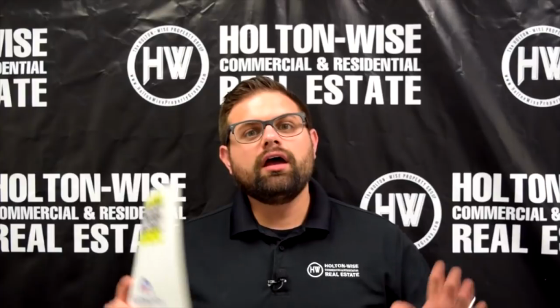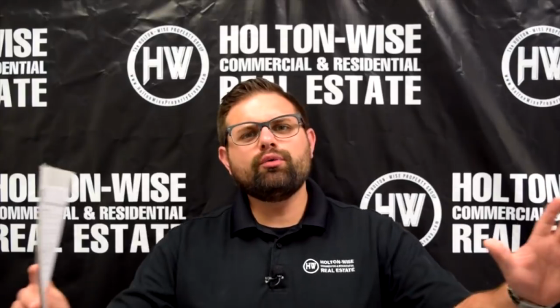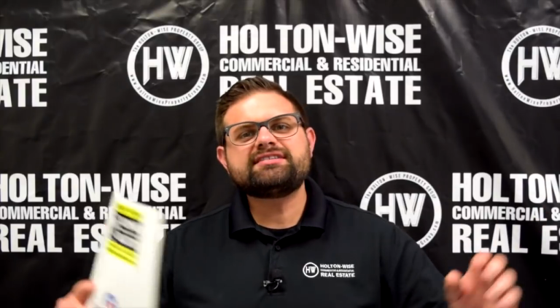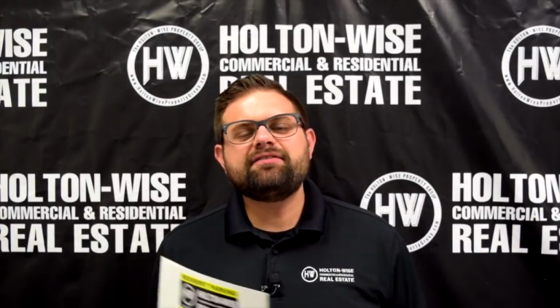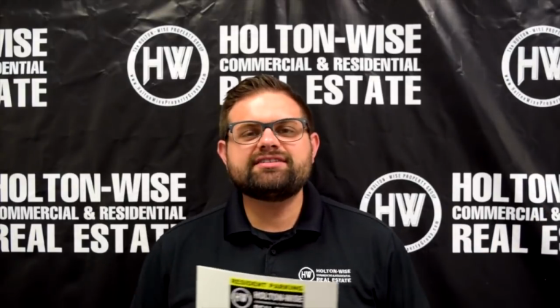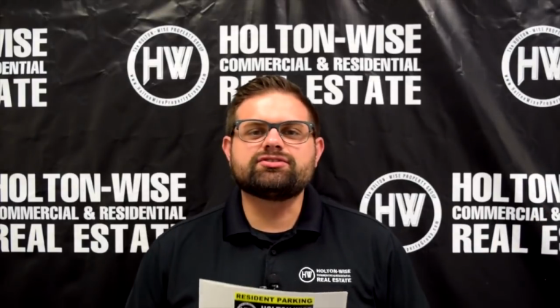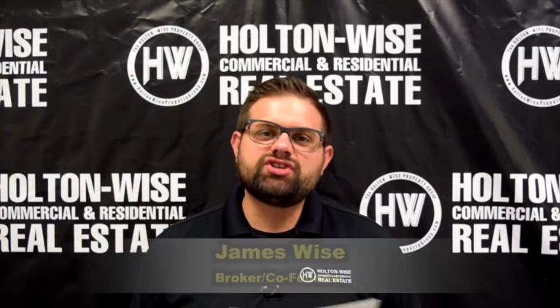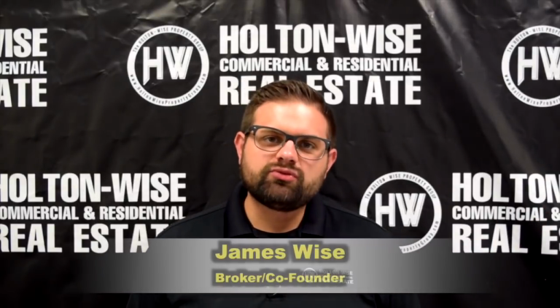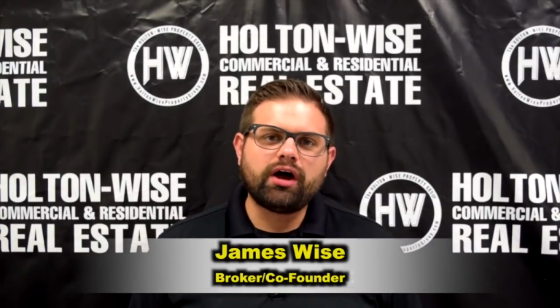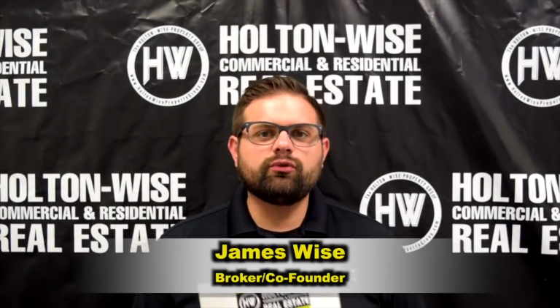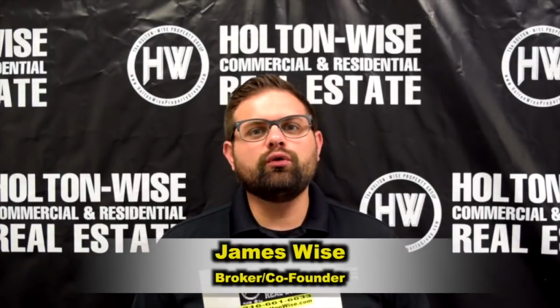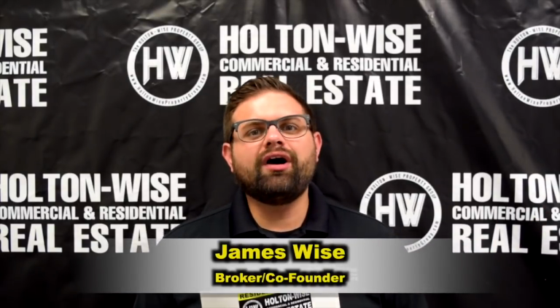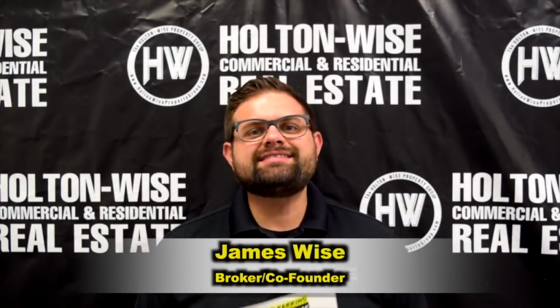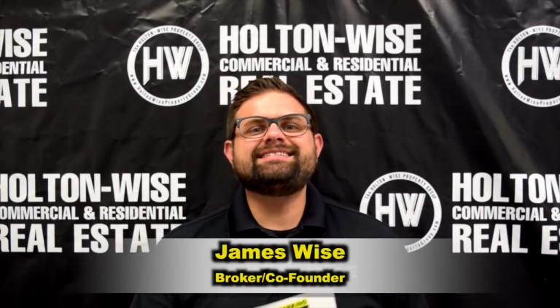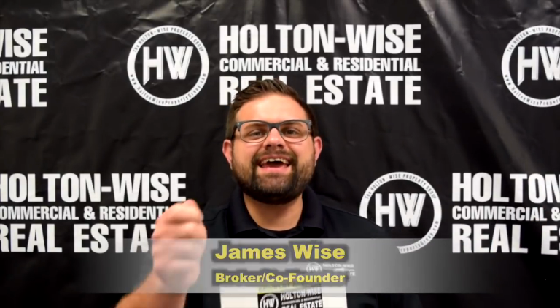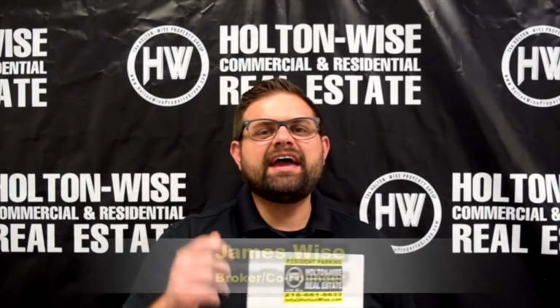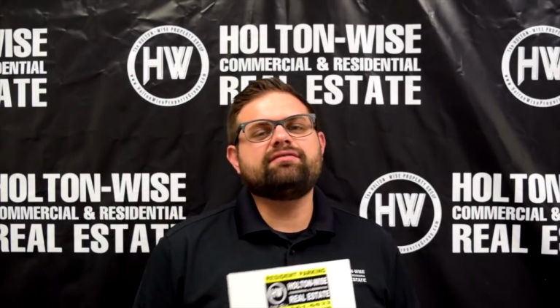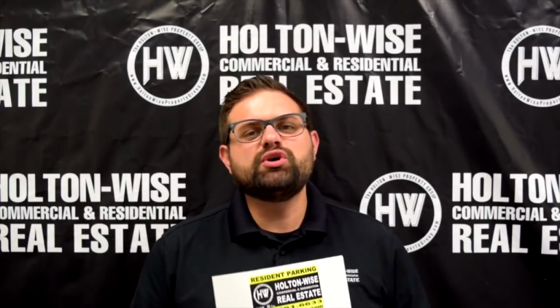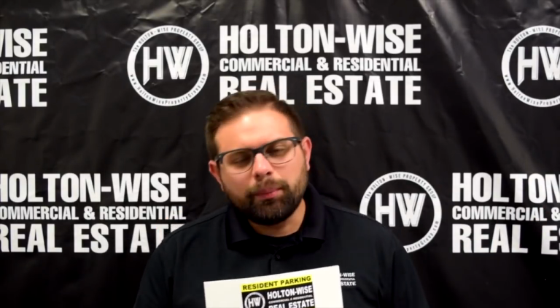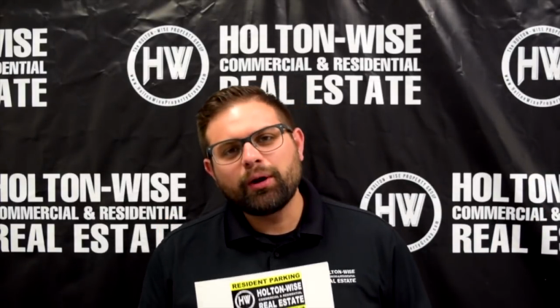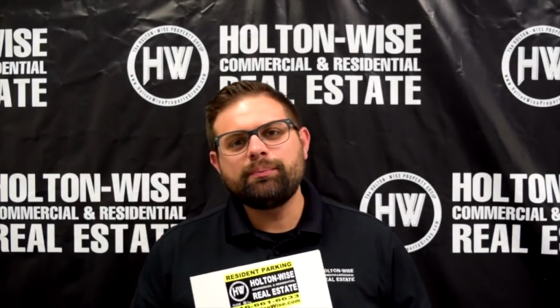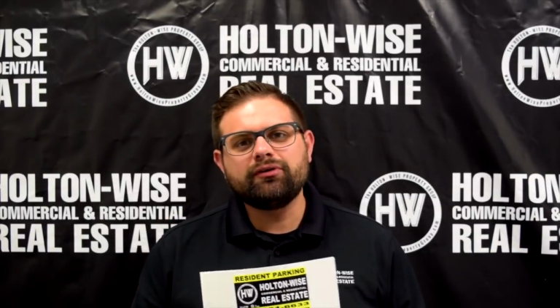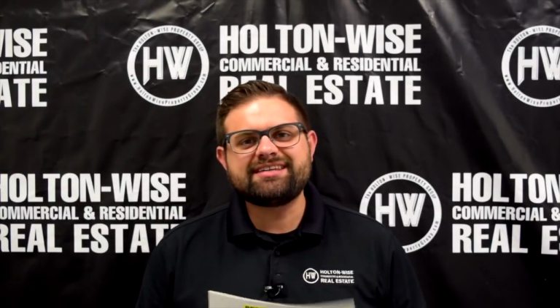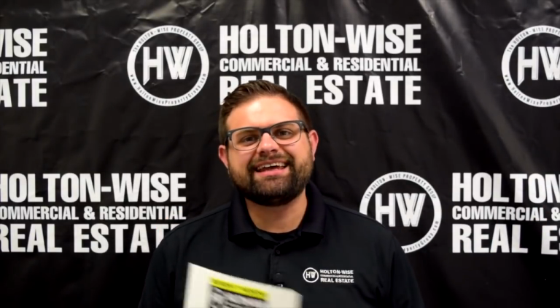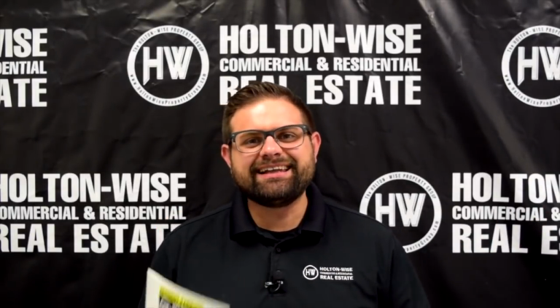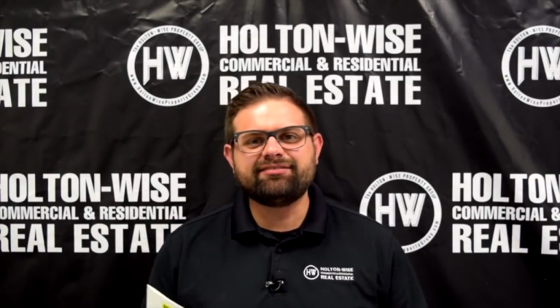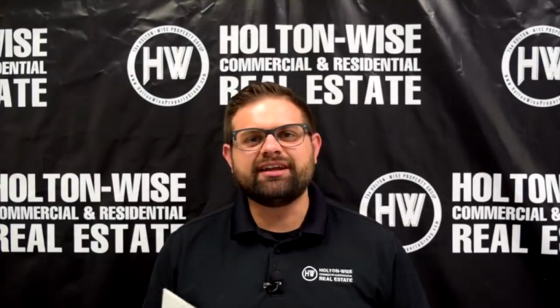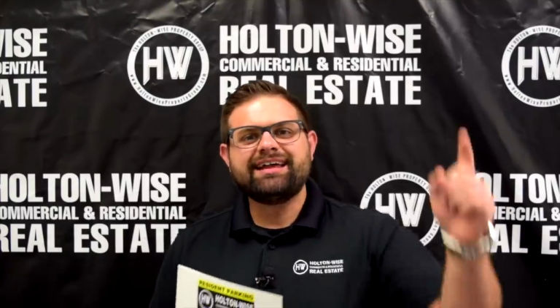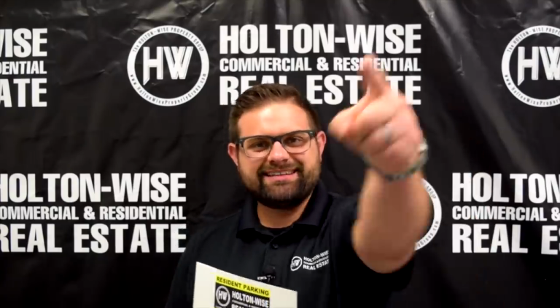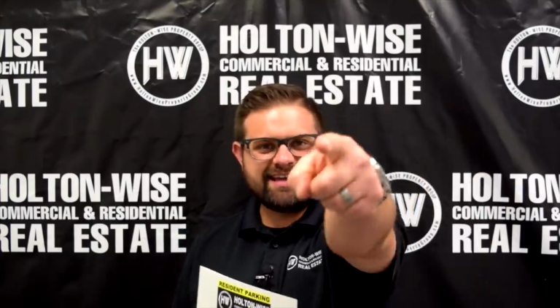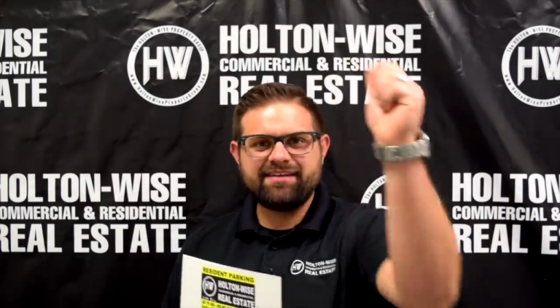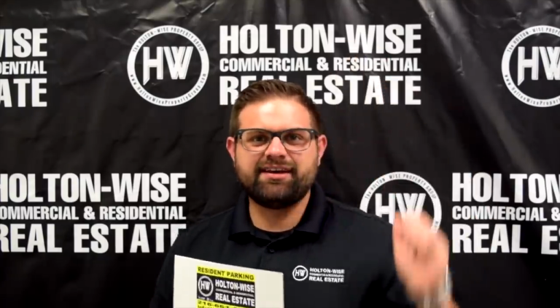Hey real estate investors, James Wise with Holton Wise. Today I have two apartment buildings in Cleveland. Let's dive in.